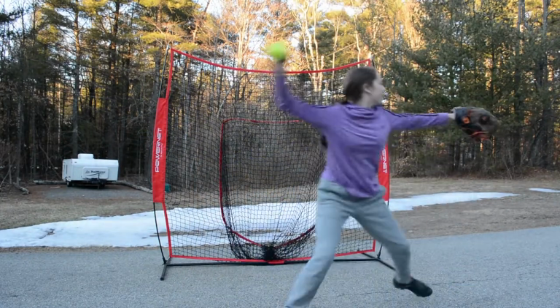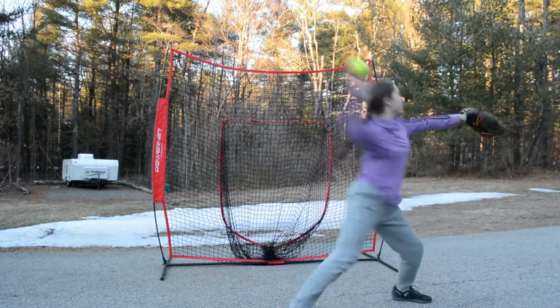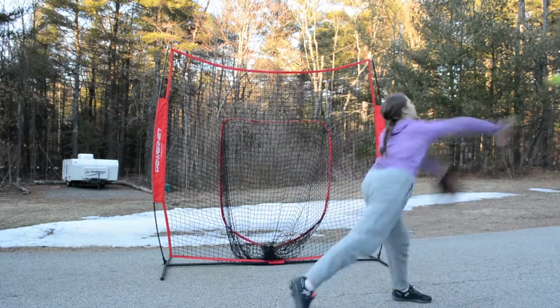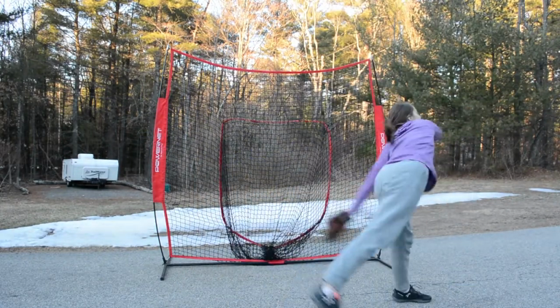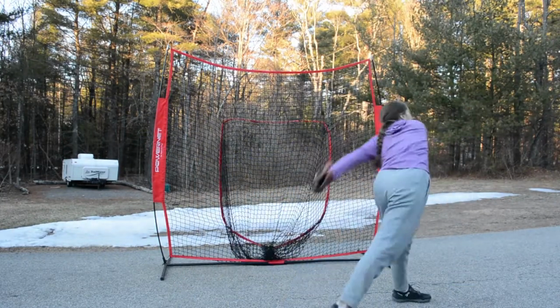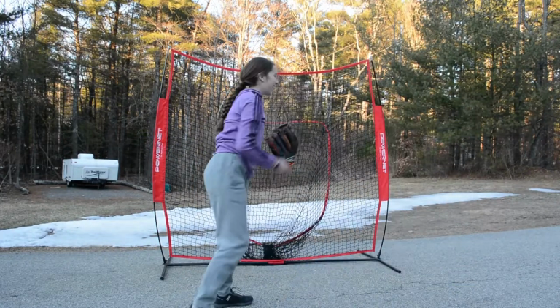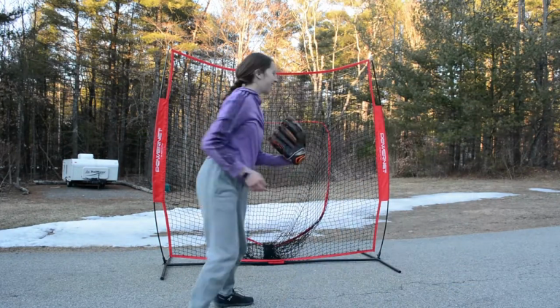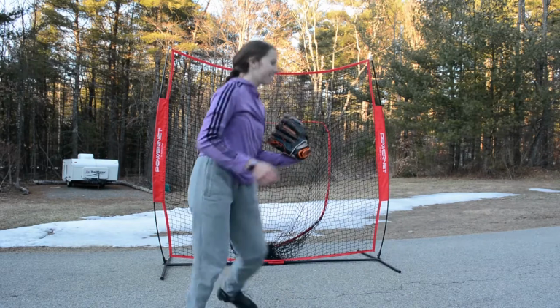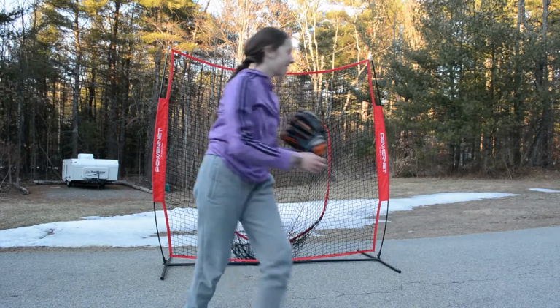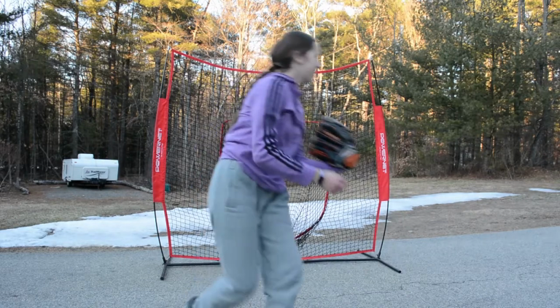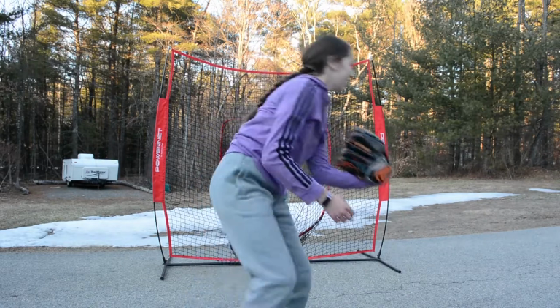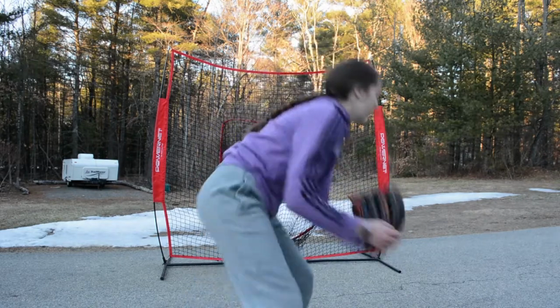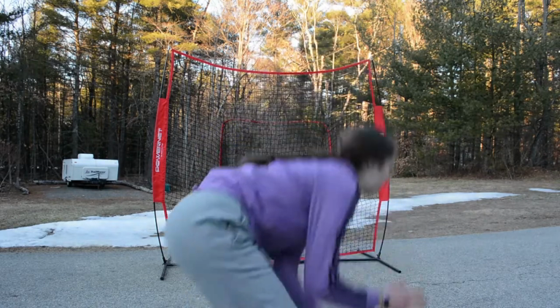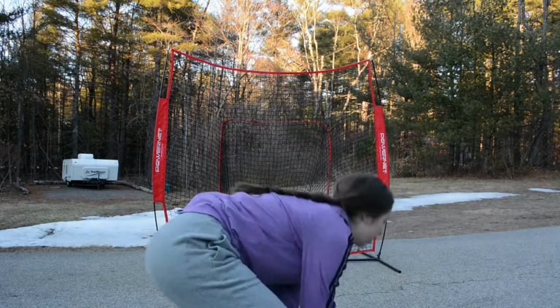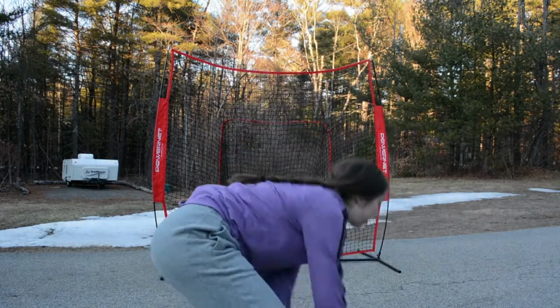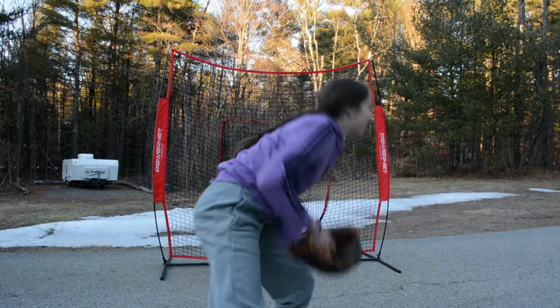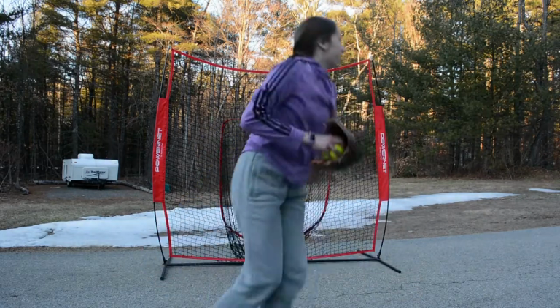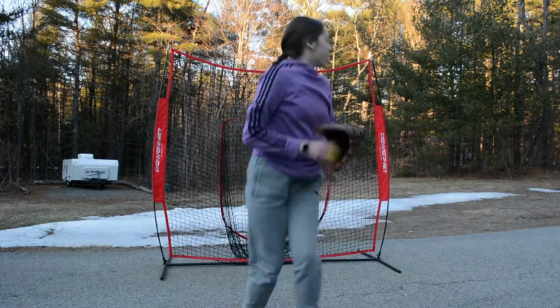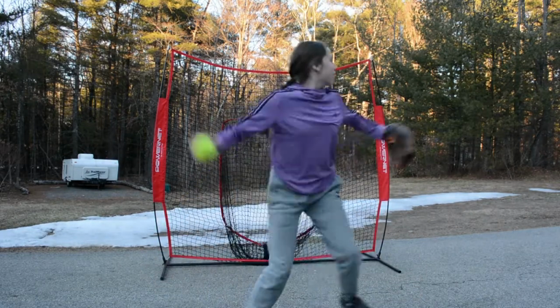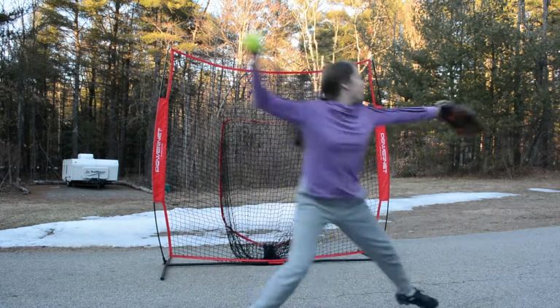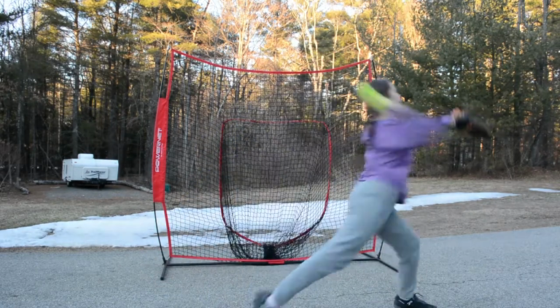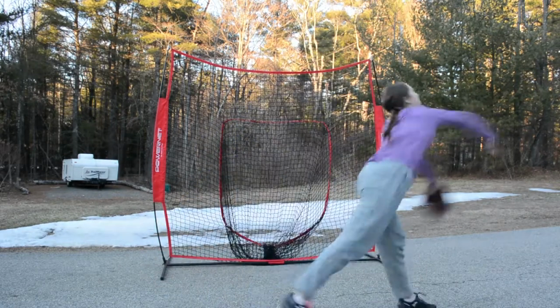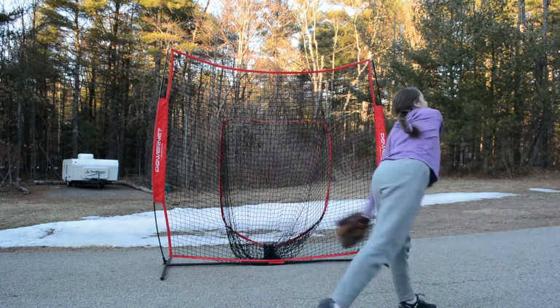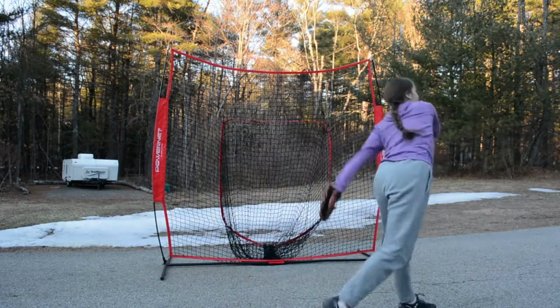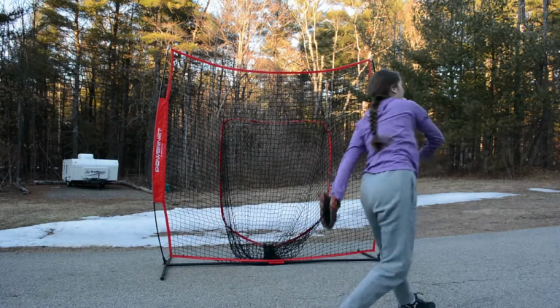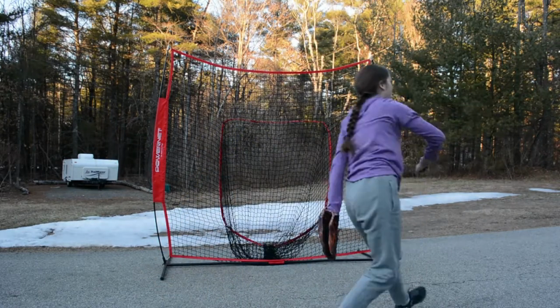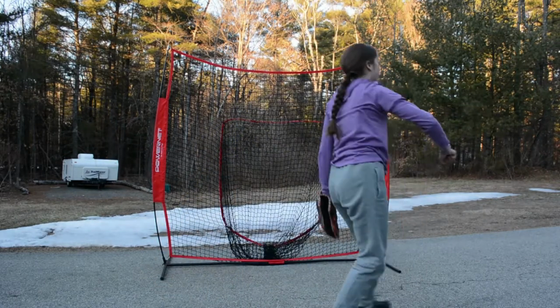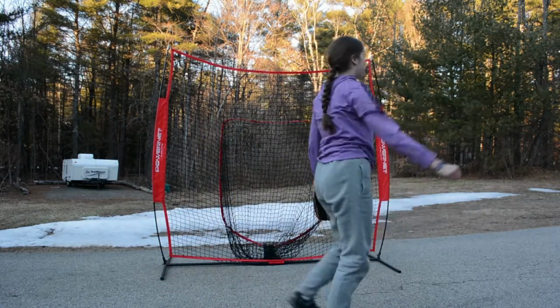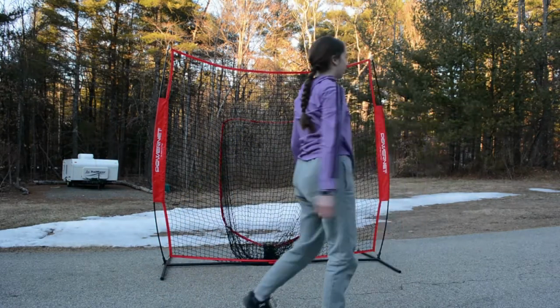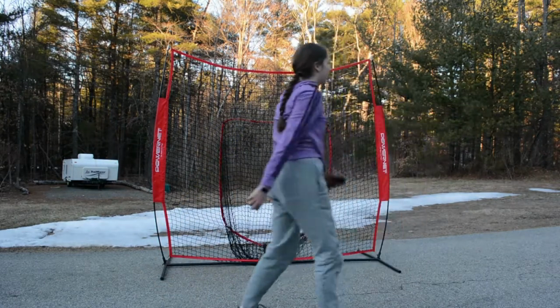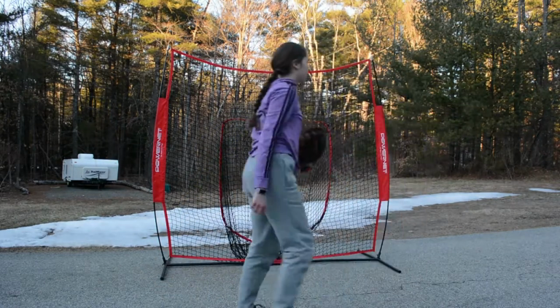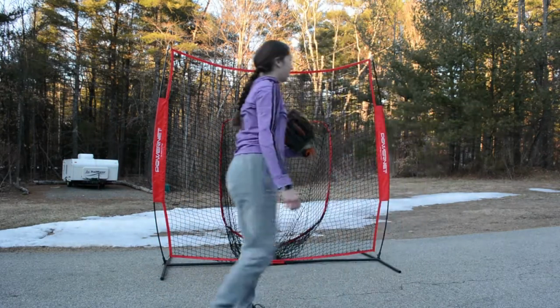I also did some ground balls and fly balls to practice fielding, but the conditions outside aren't ideal for that right now.